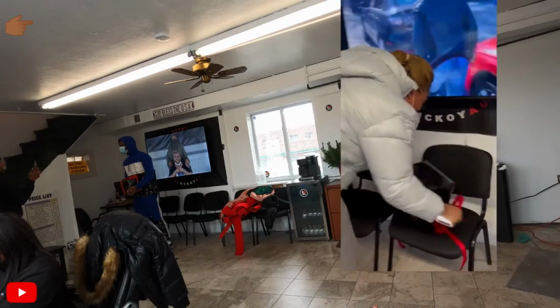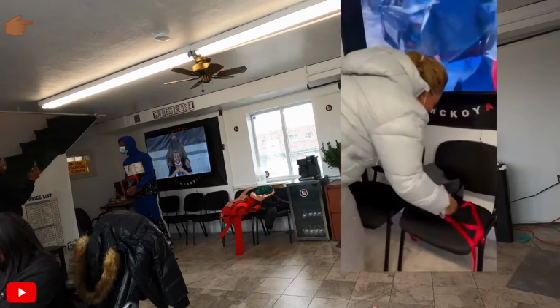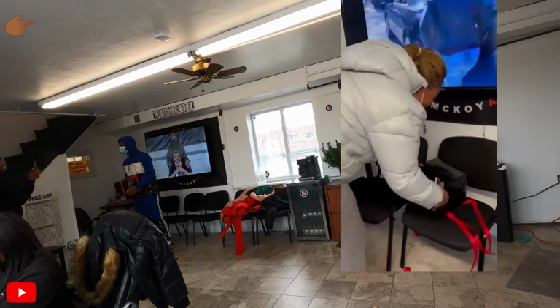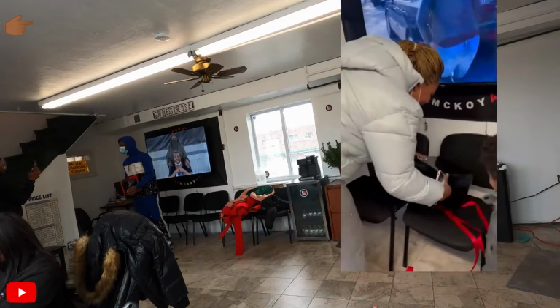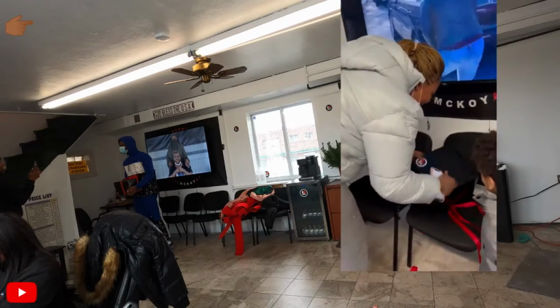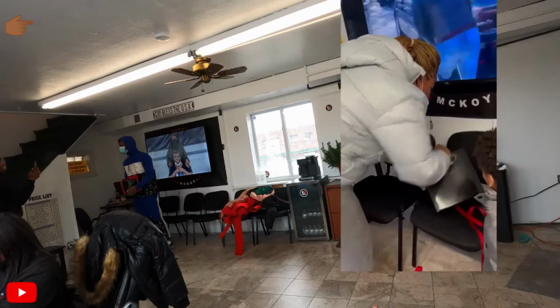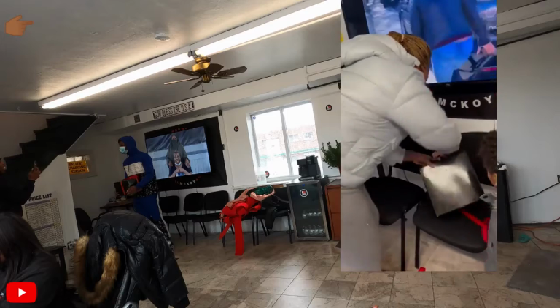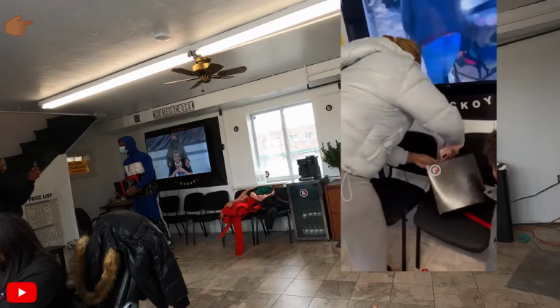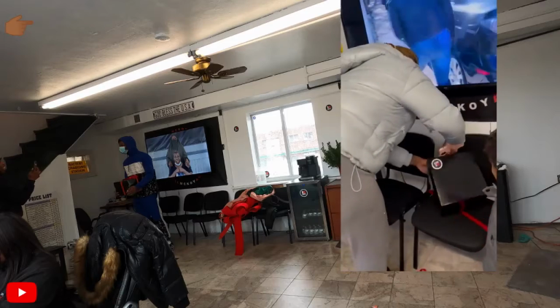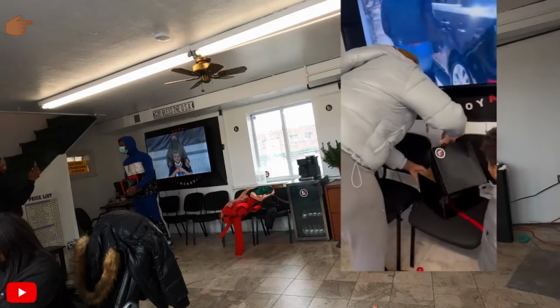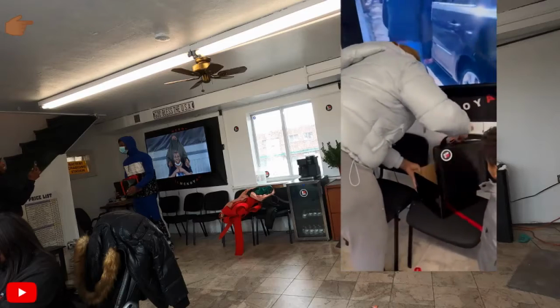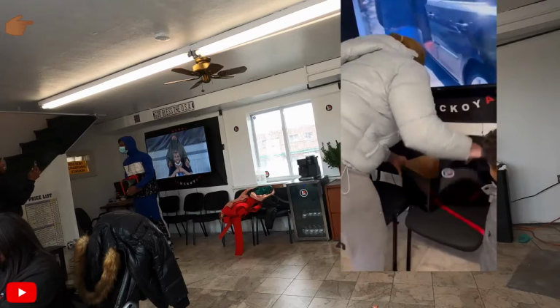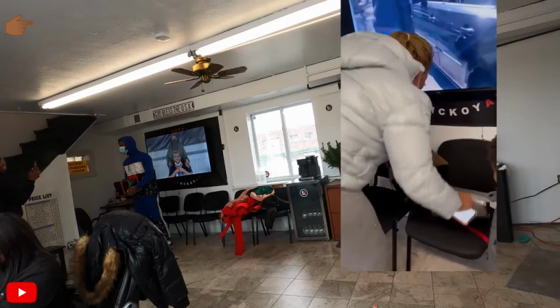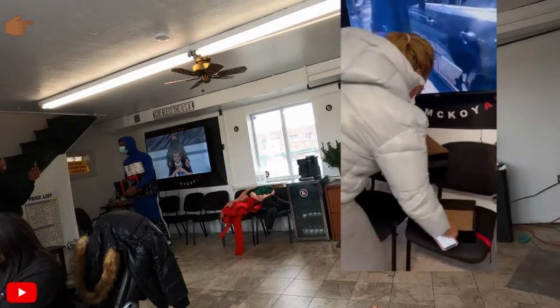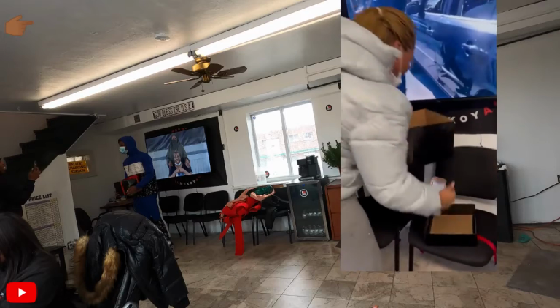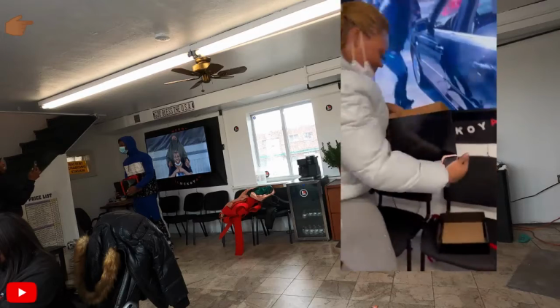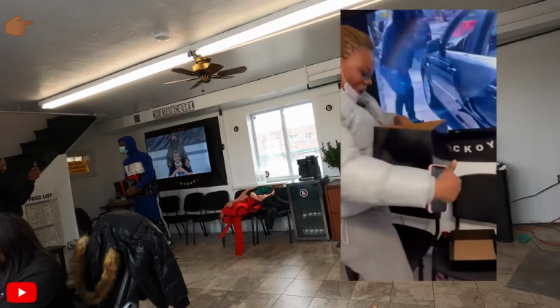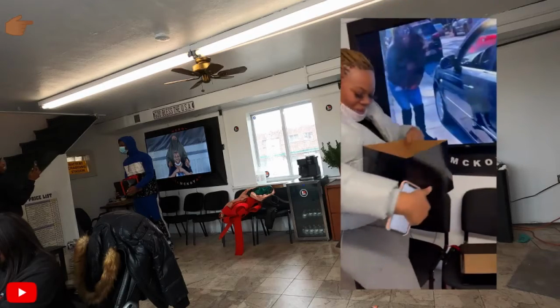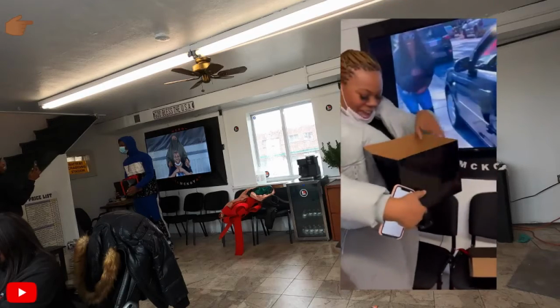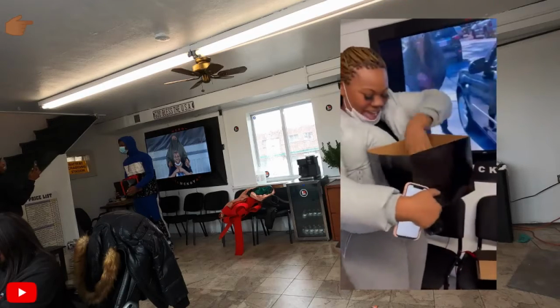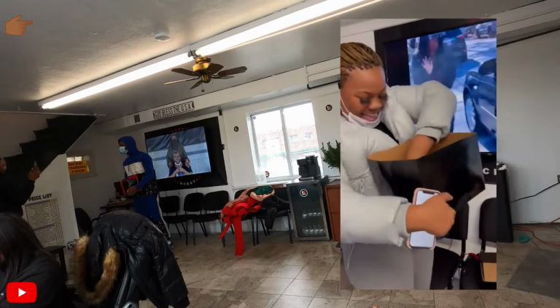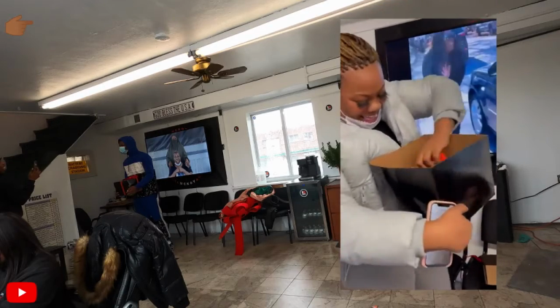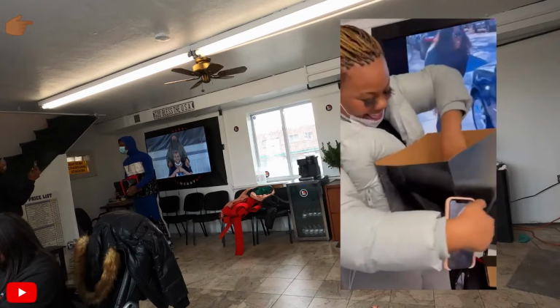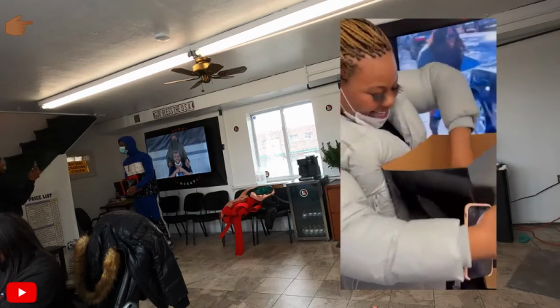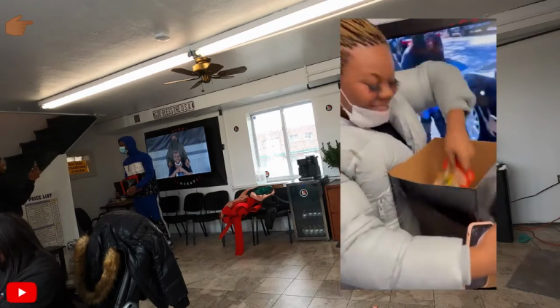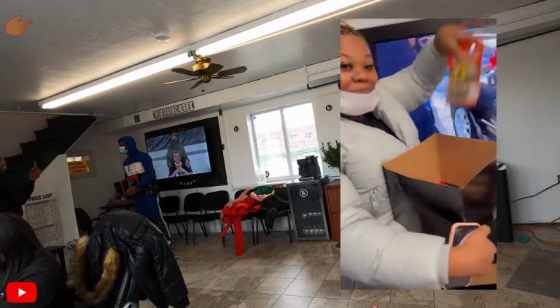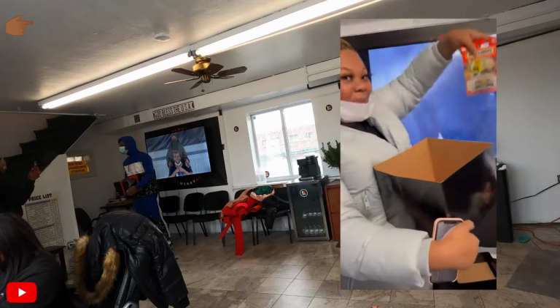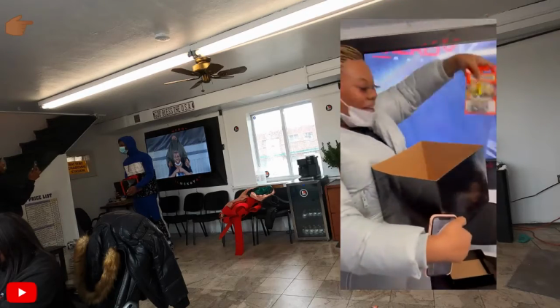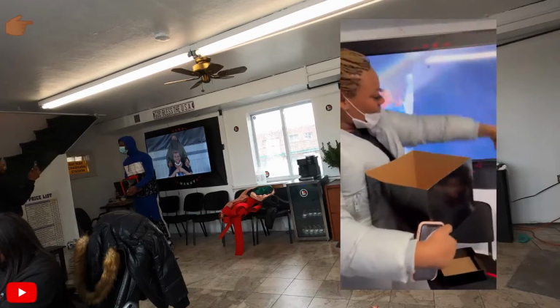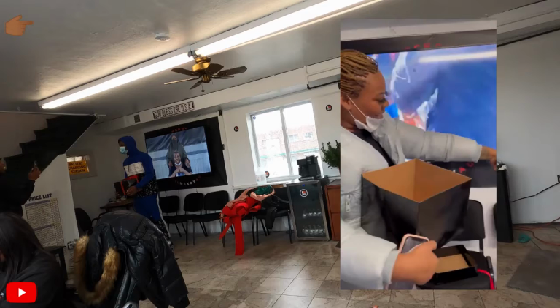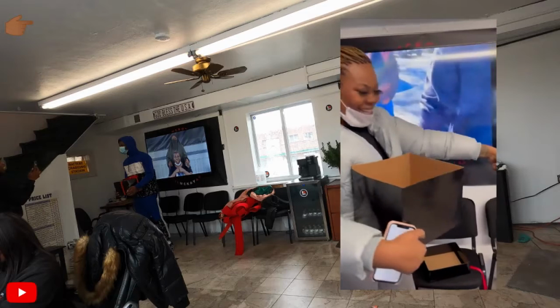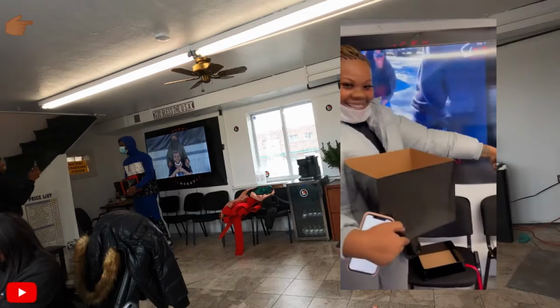Sometimes they need a little help, sometimes people just come in and they're just nice with it. So just take a look.